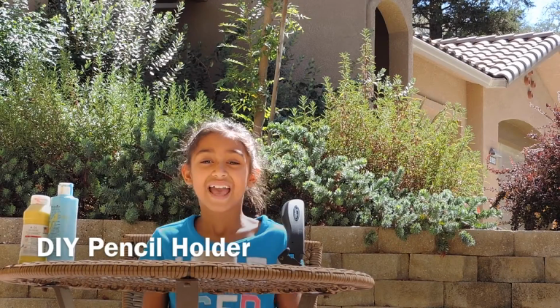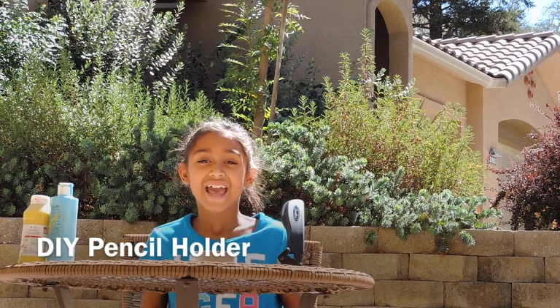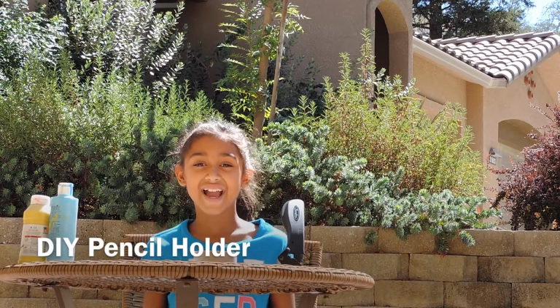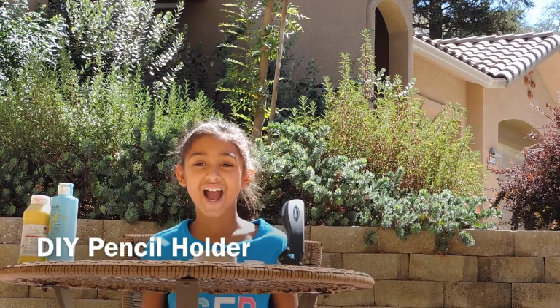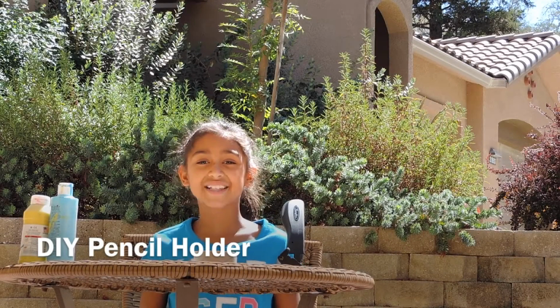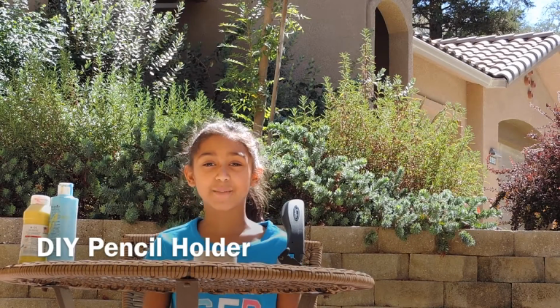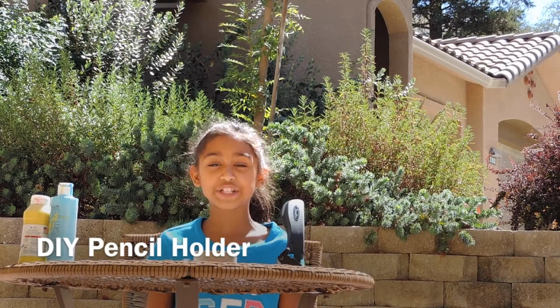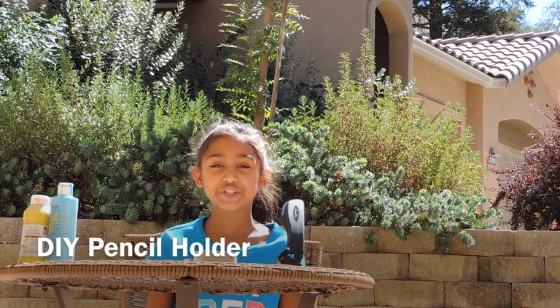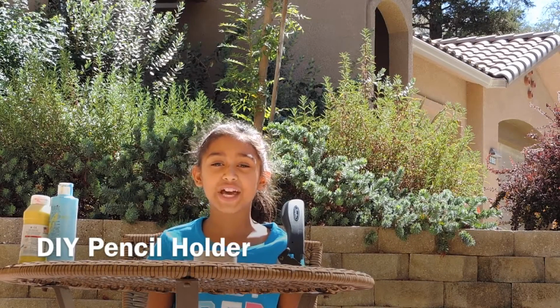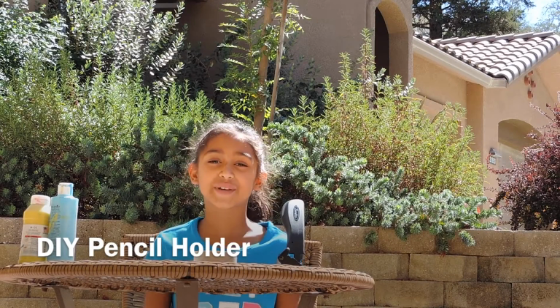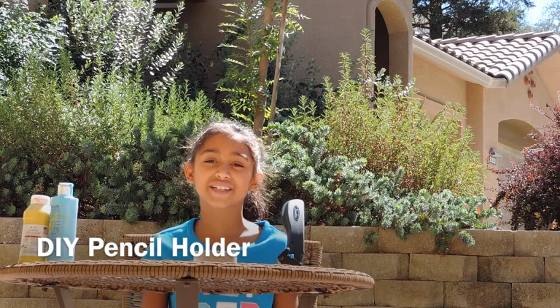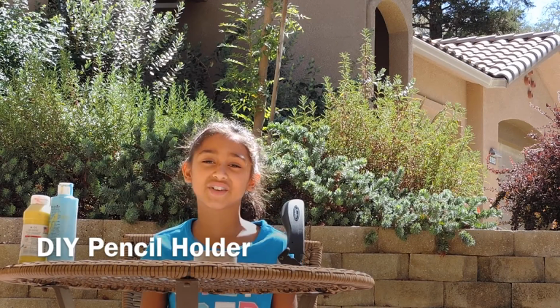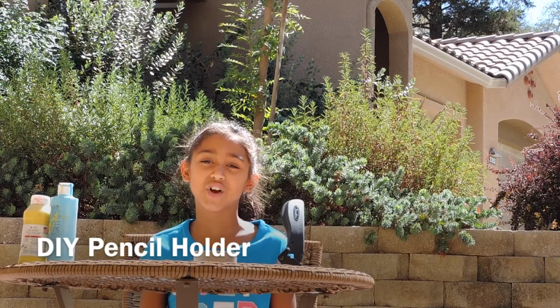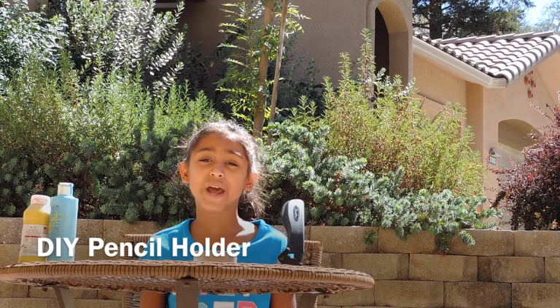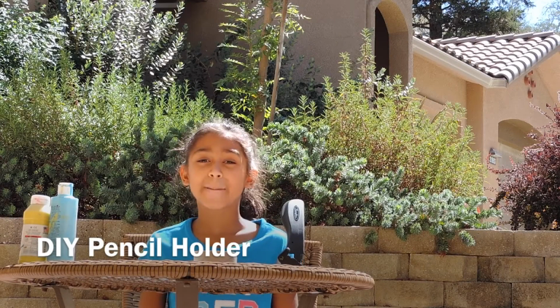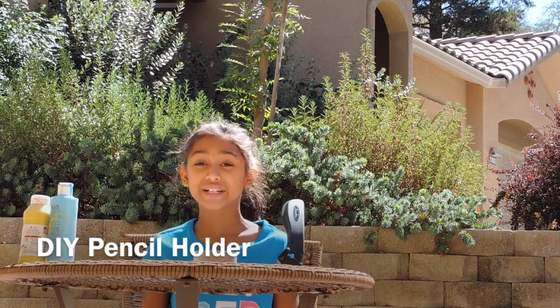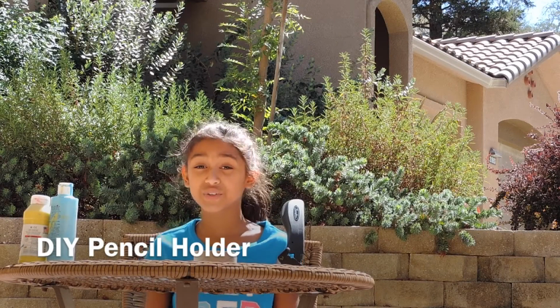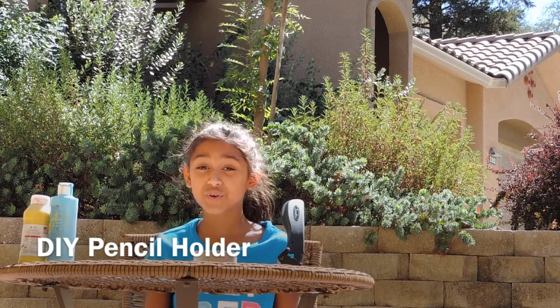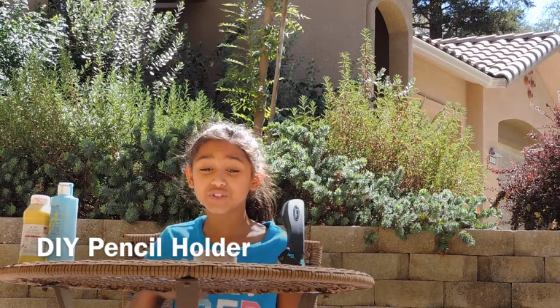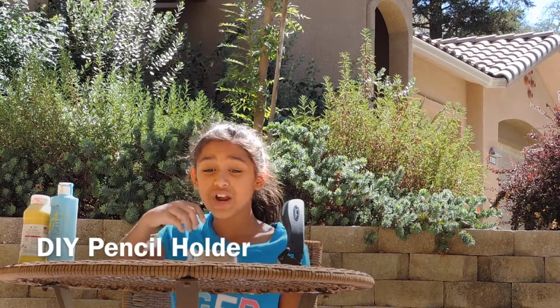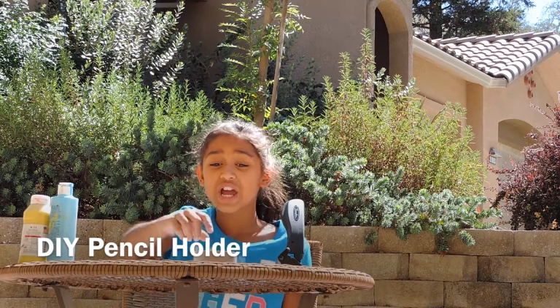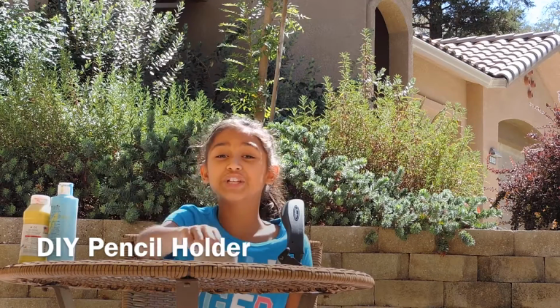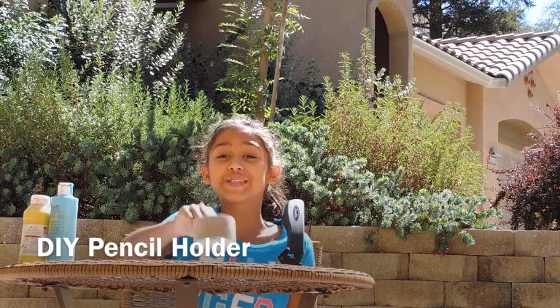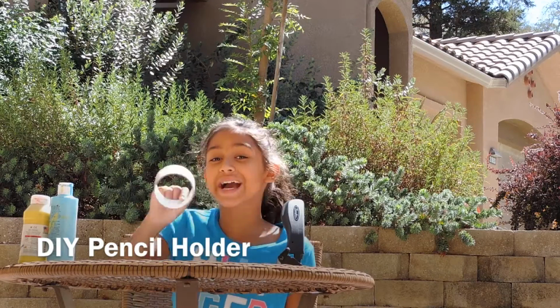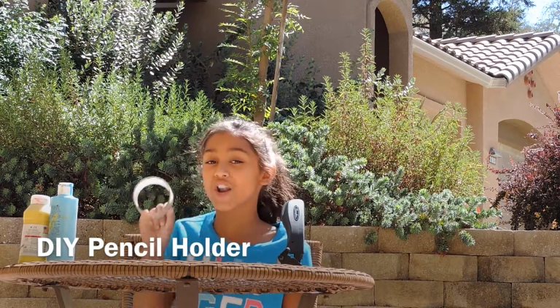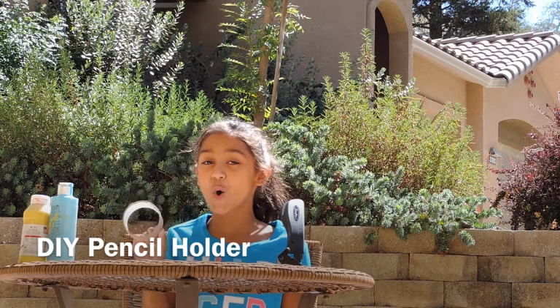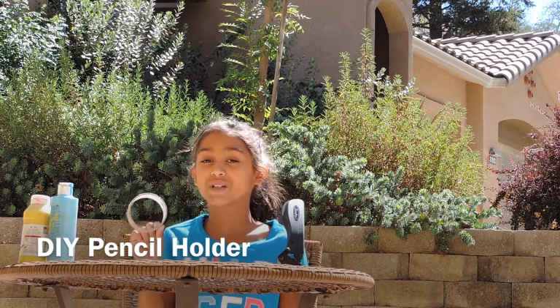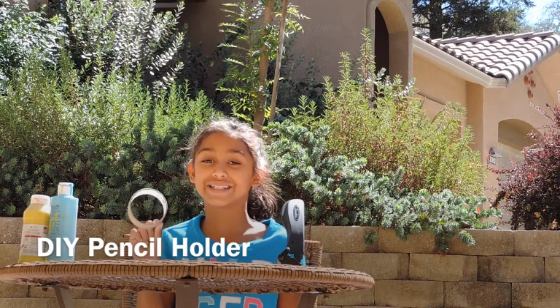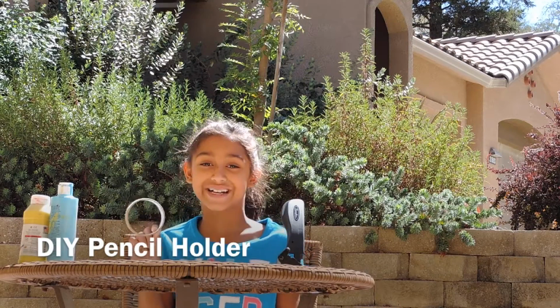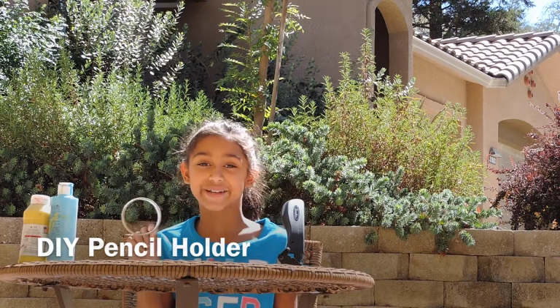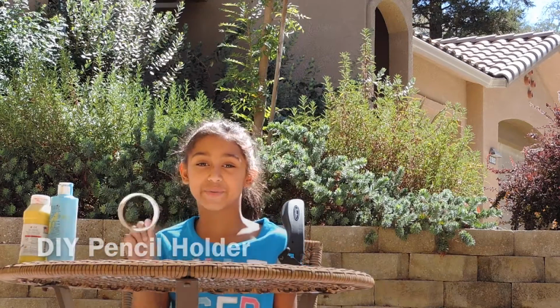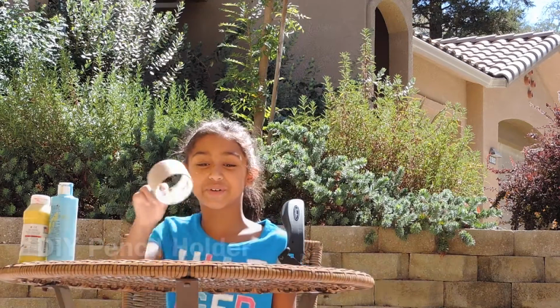Hey guys, I'm going to teach you how to make your own pencil holder using an old duct tape roll.